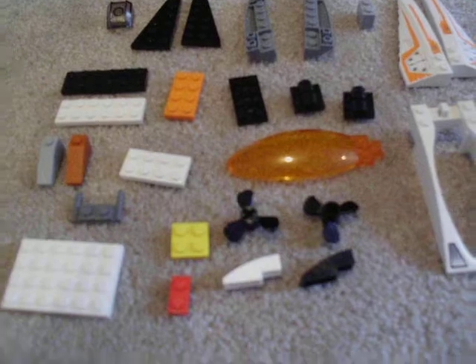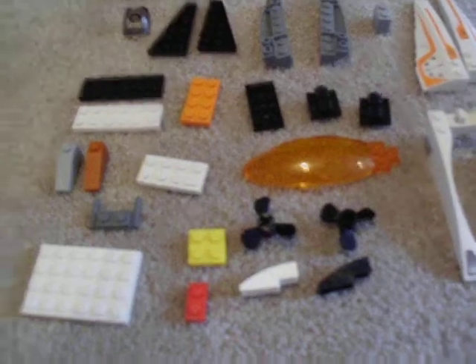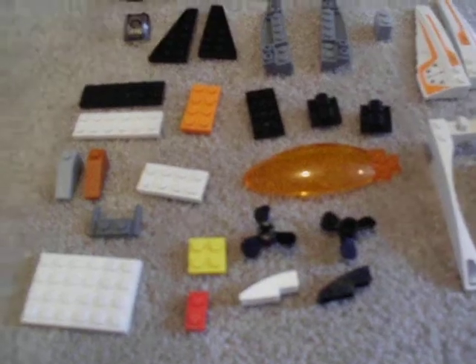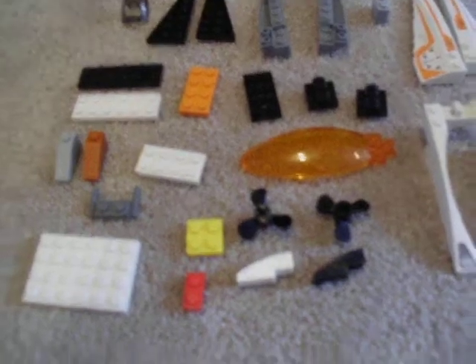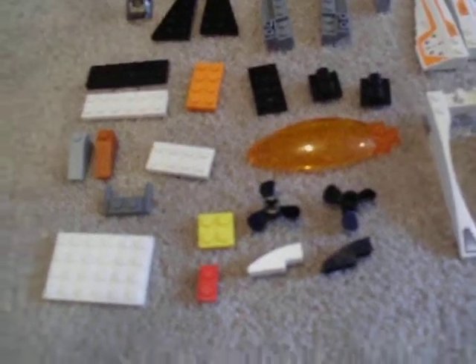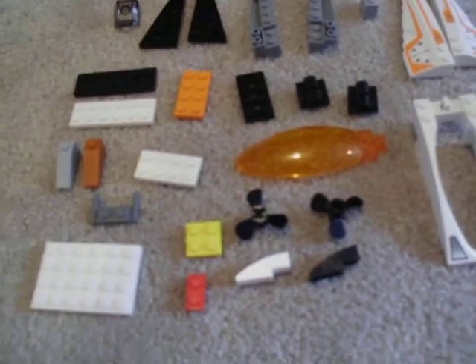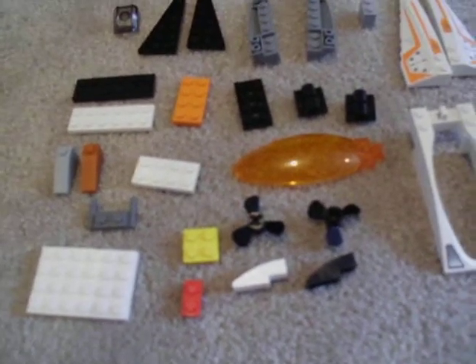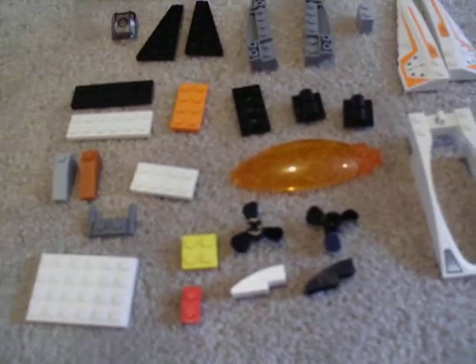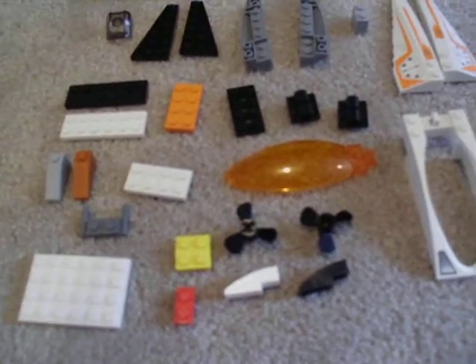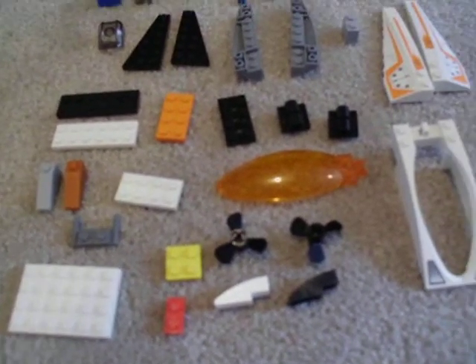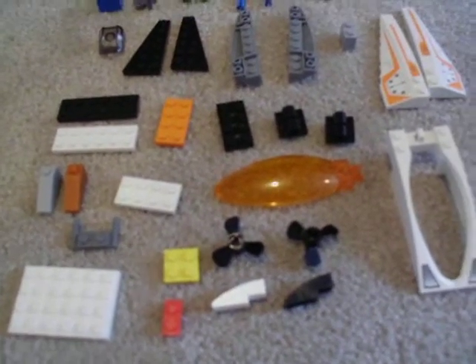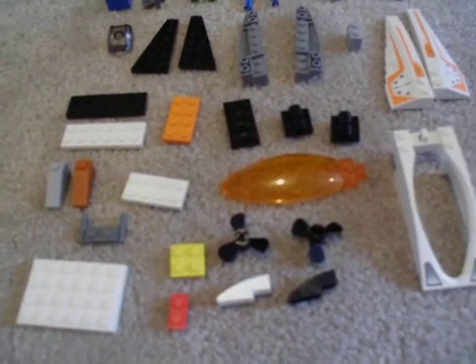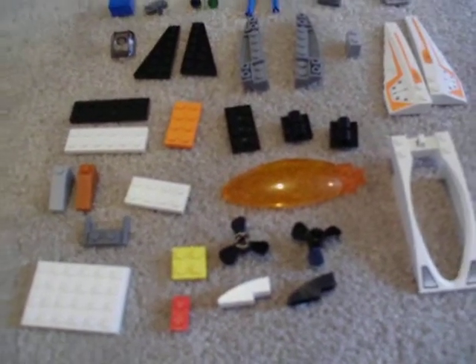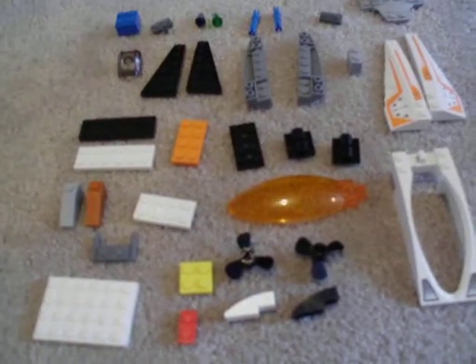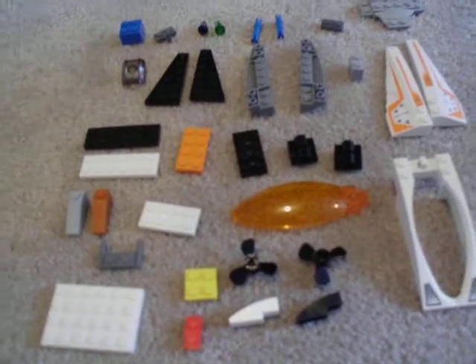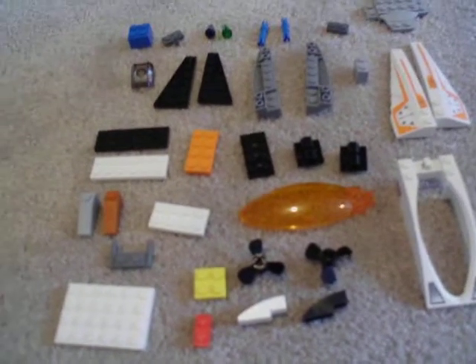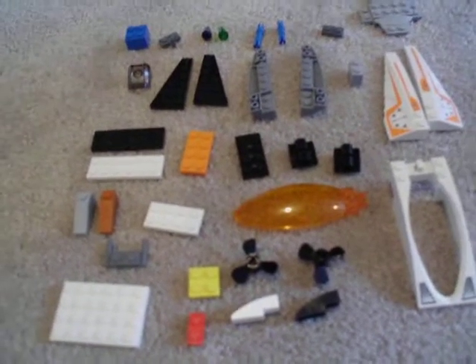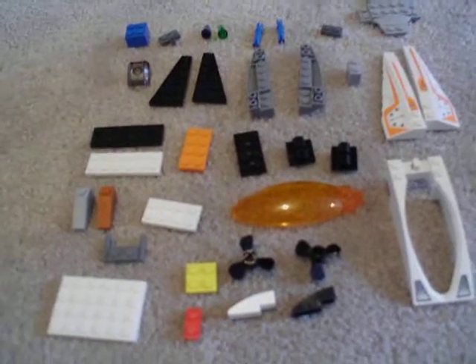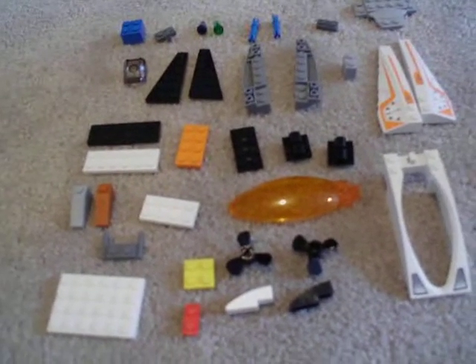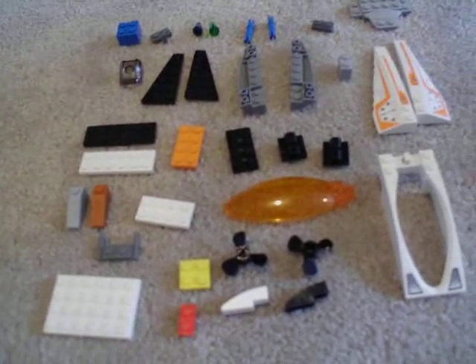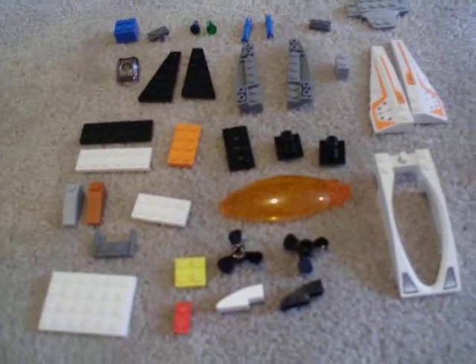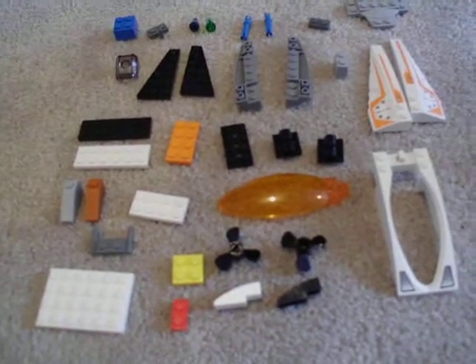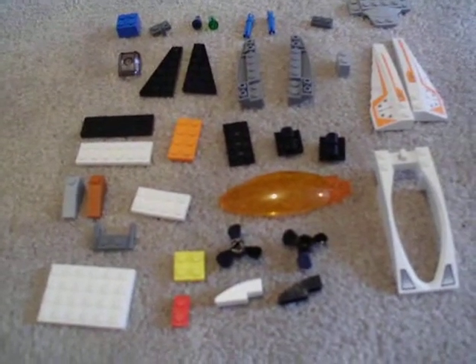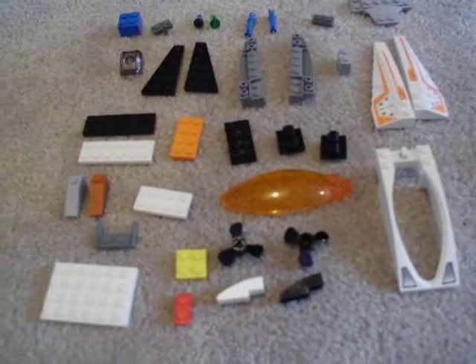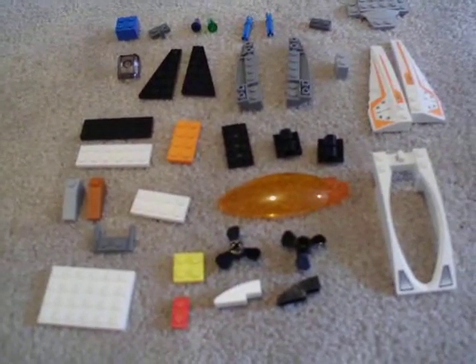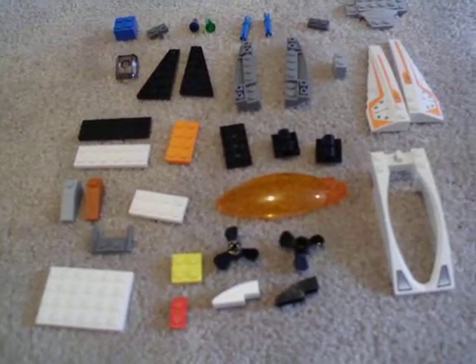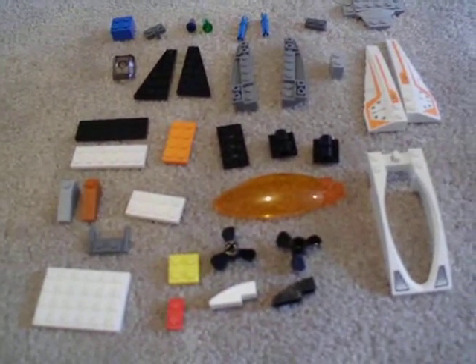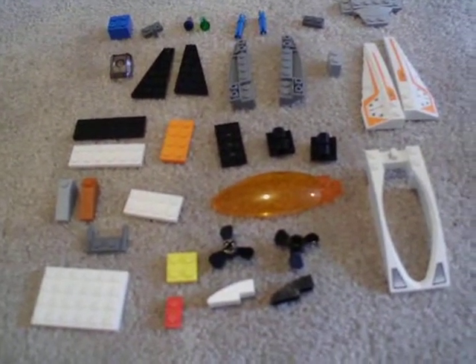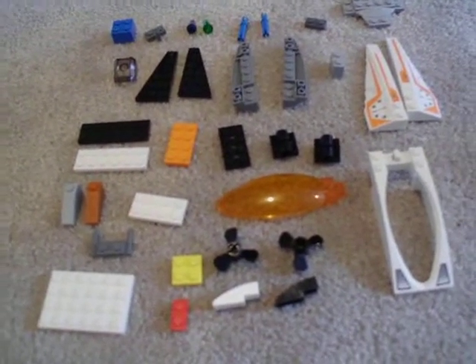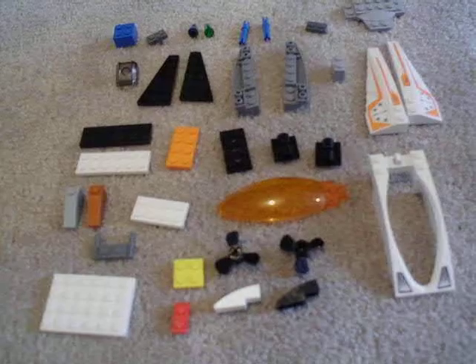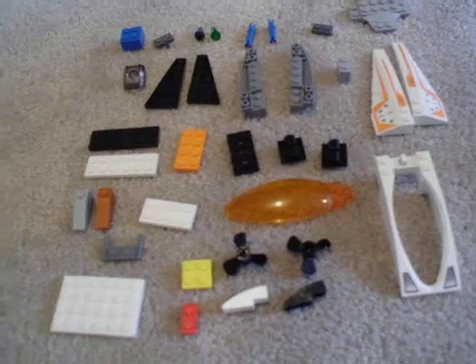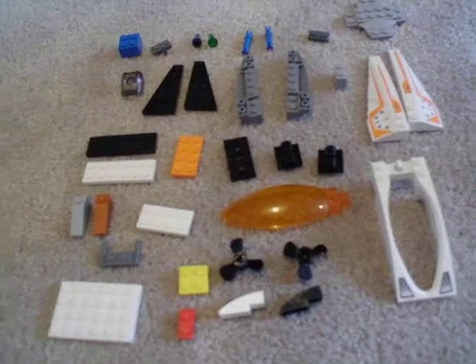Hi everybody. I'm going to show you how to make a quad-wing fighter that's submersible.